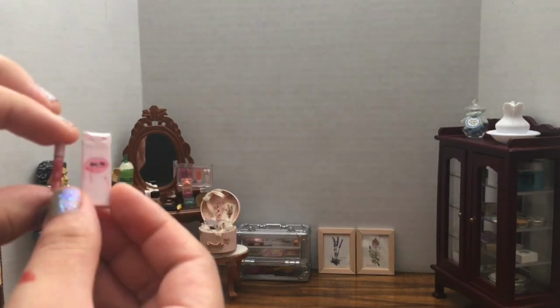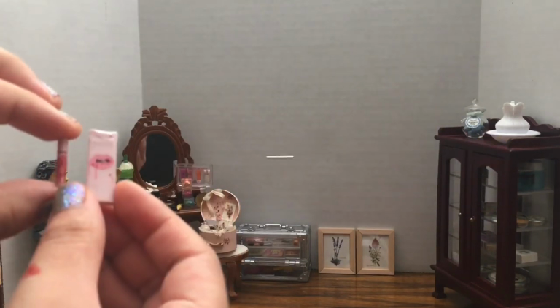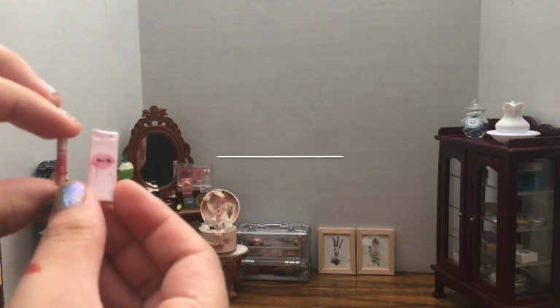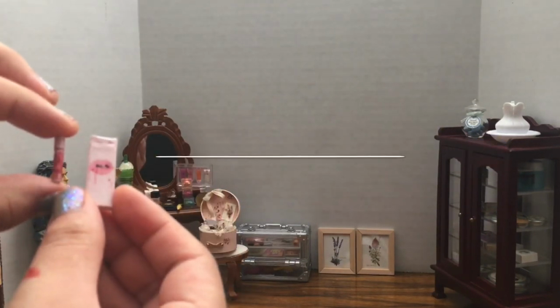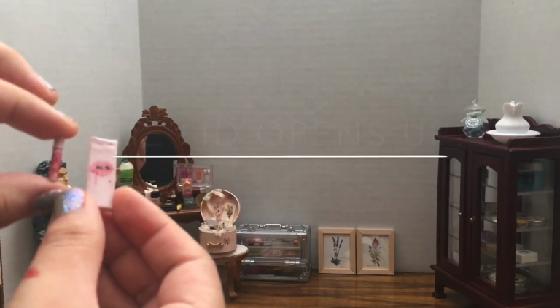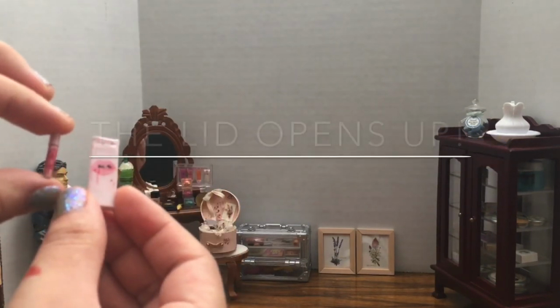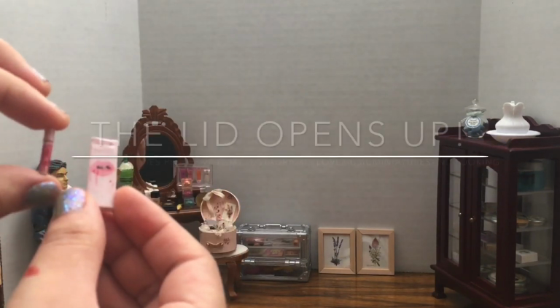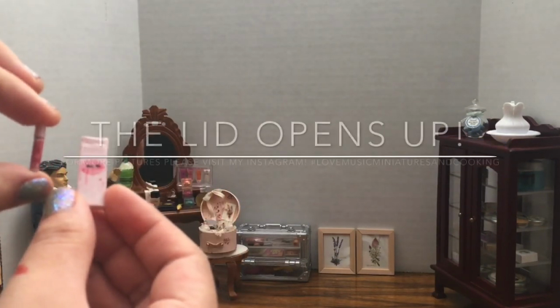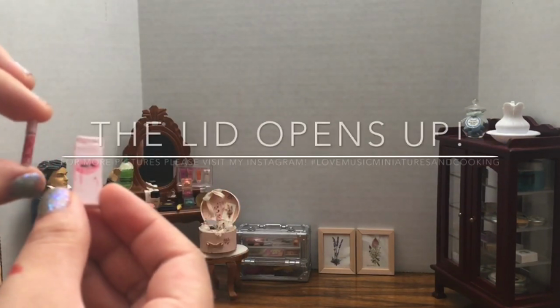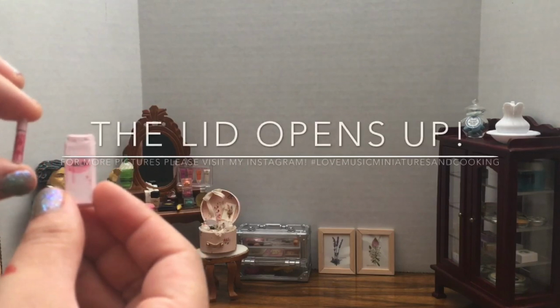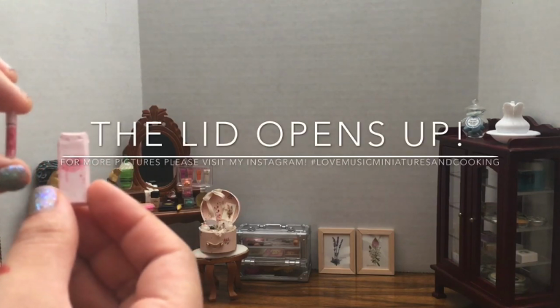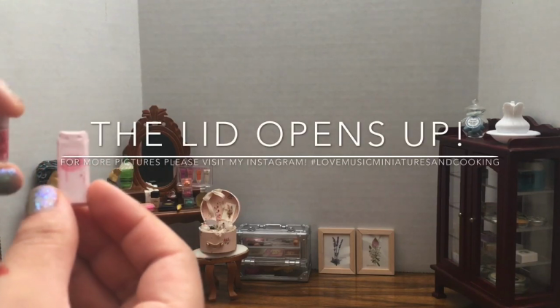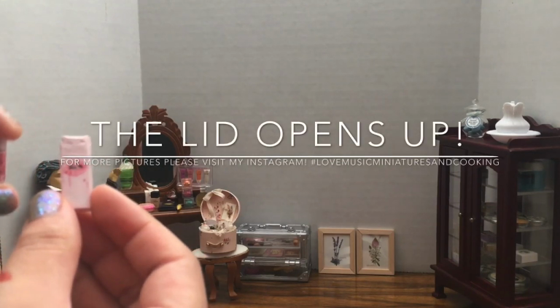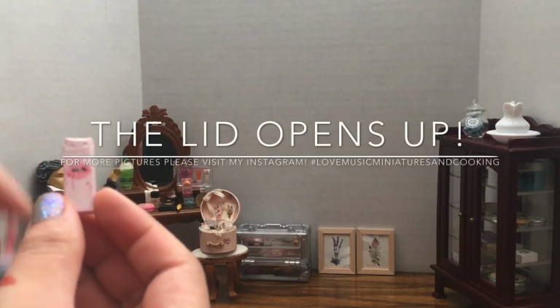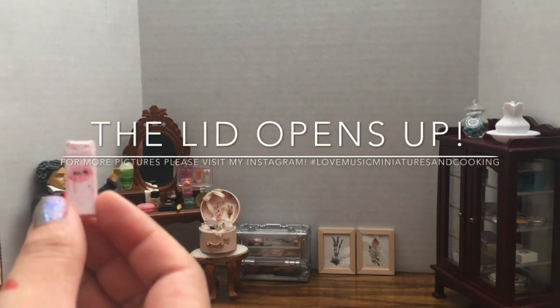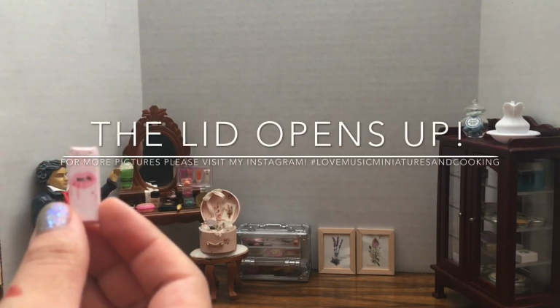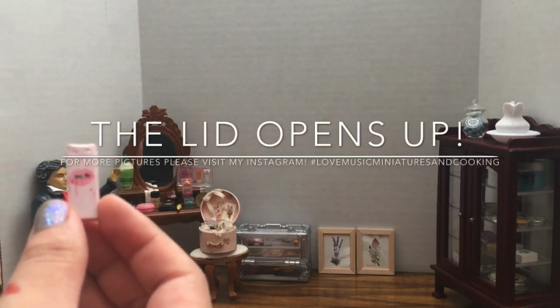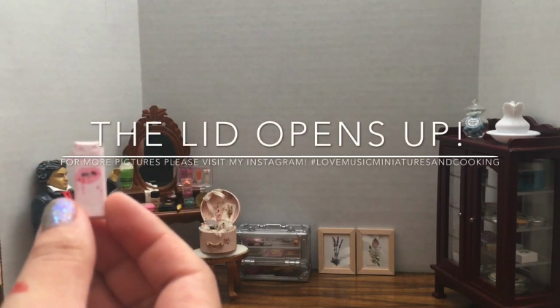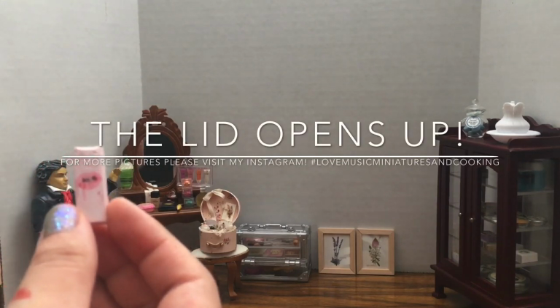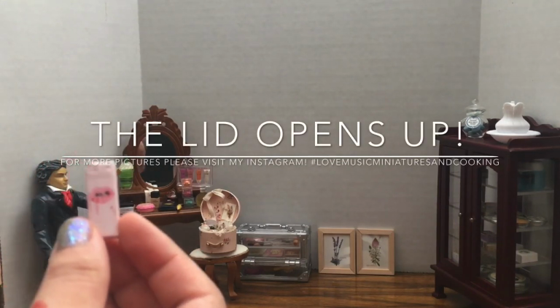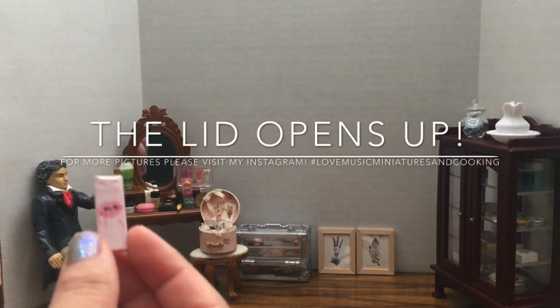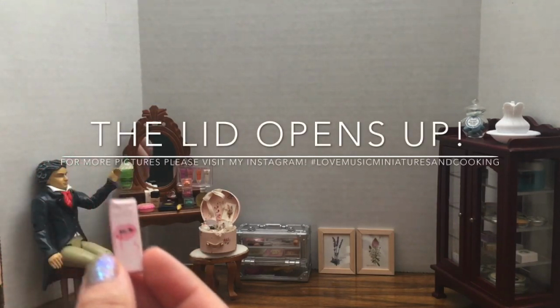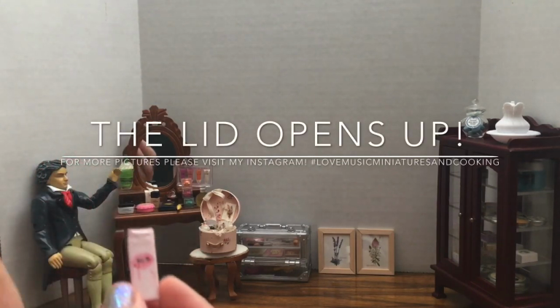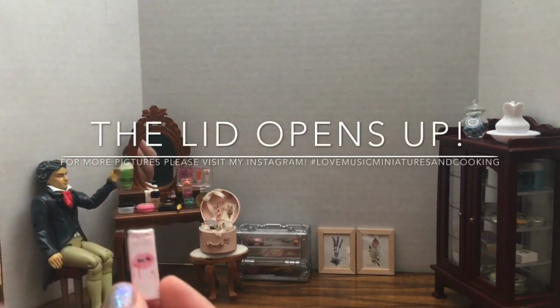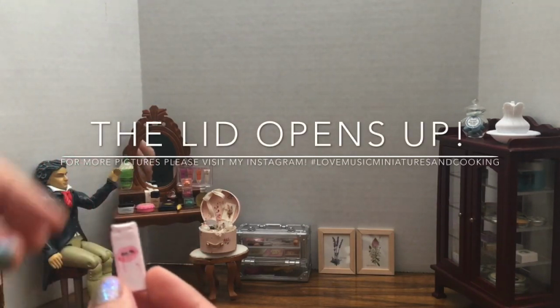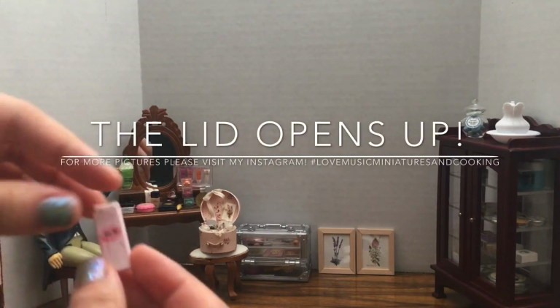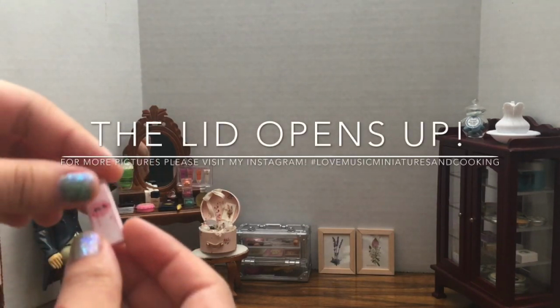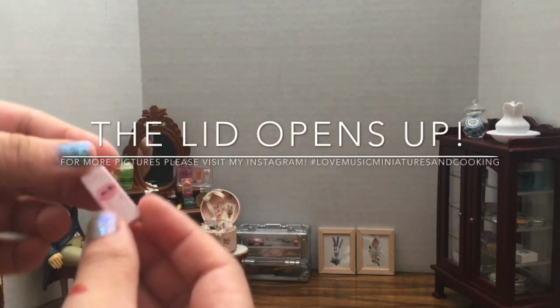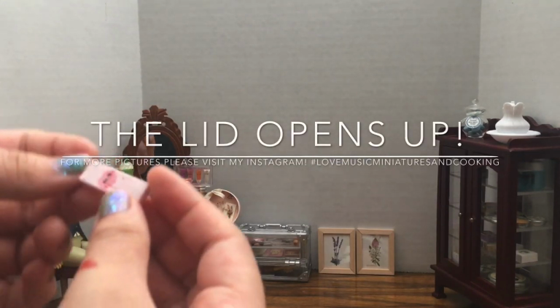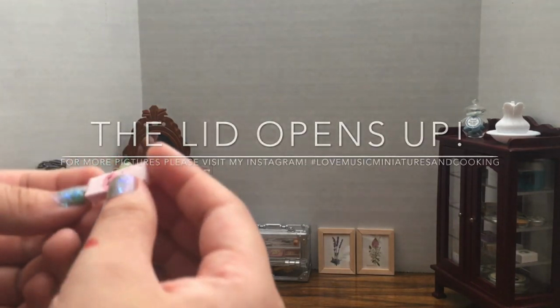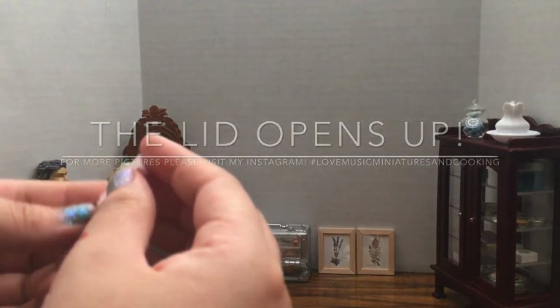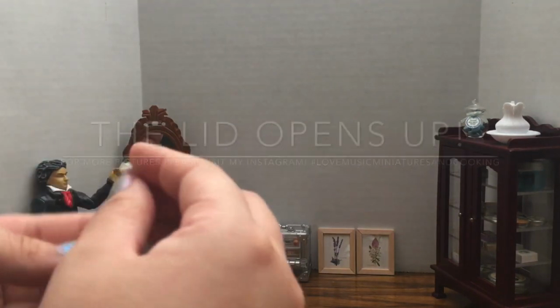This is a super cute and realistic miniature, but it doesn't come alone. It has a counterpart.